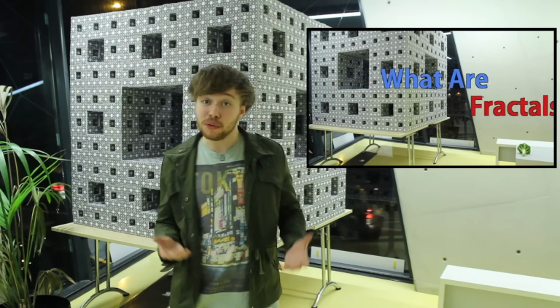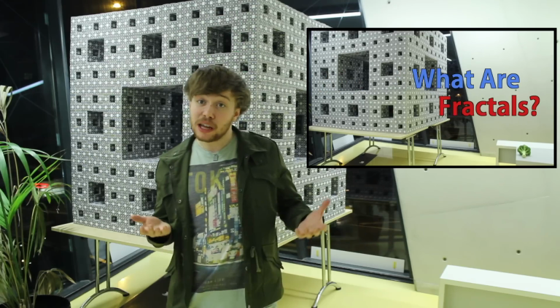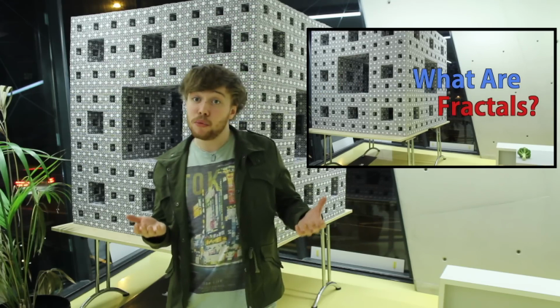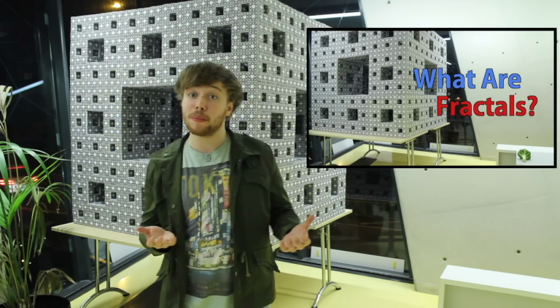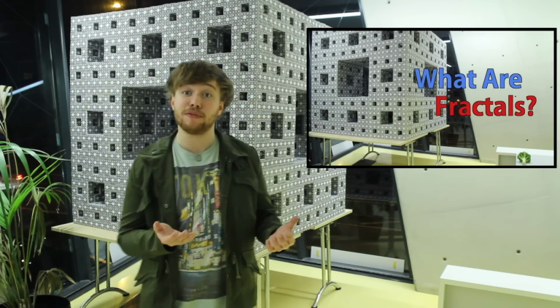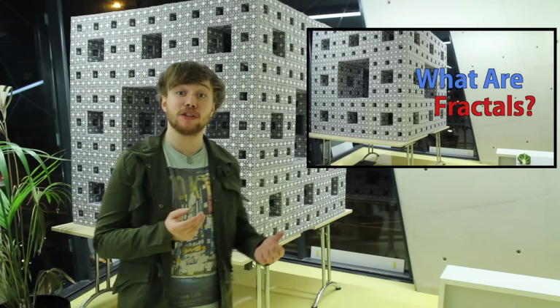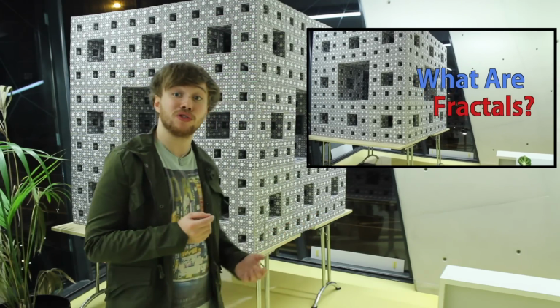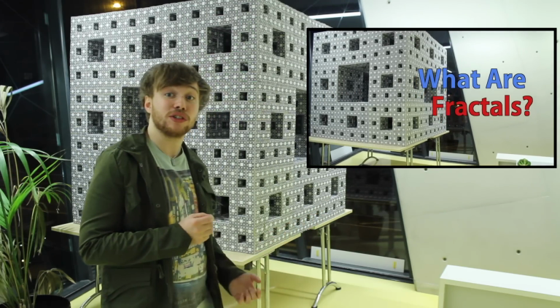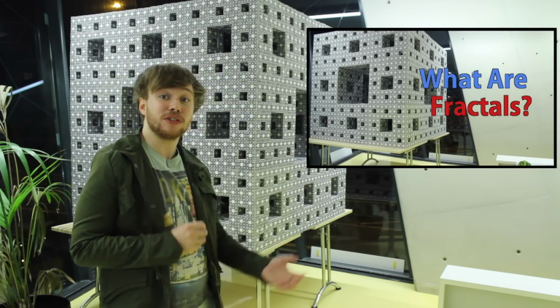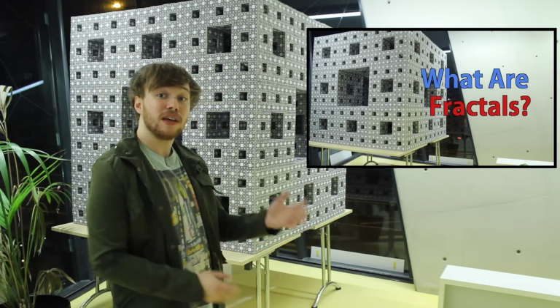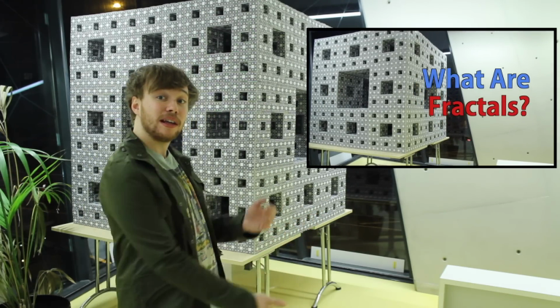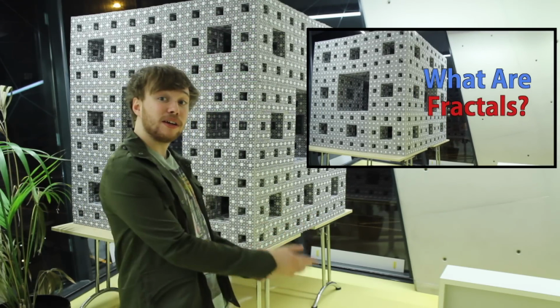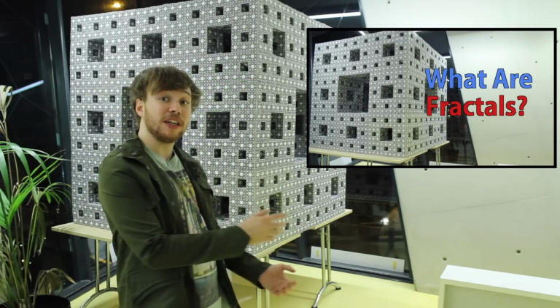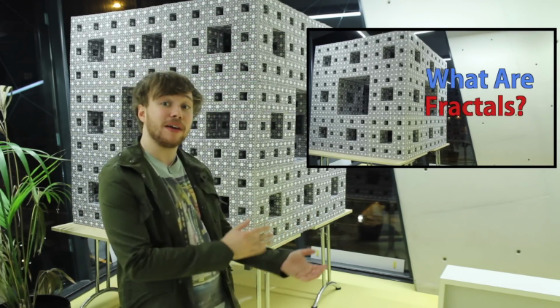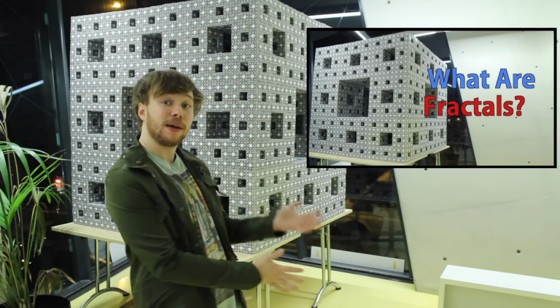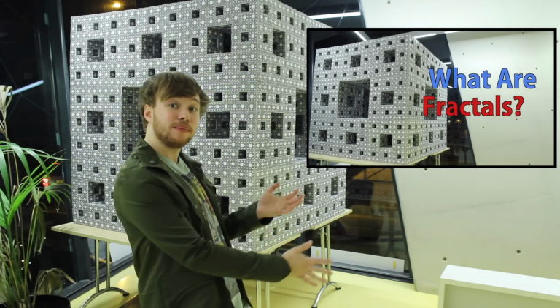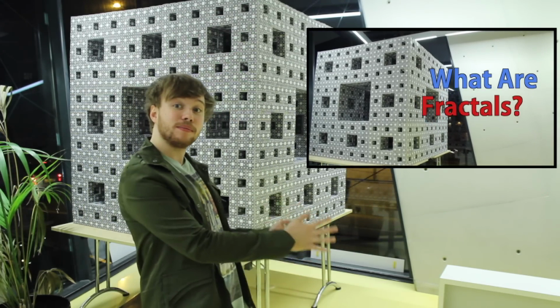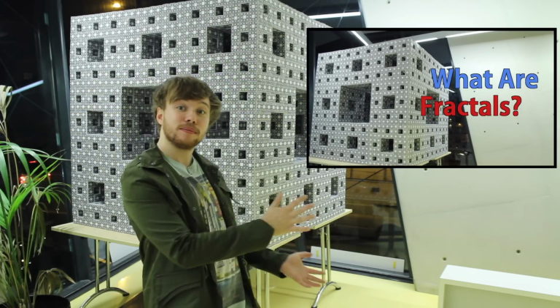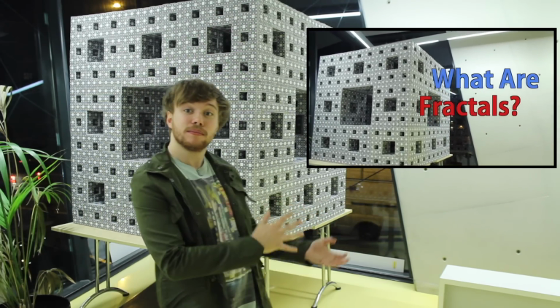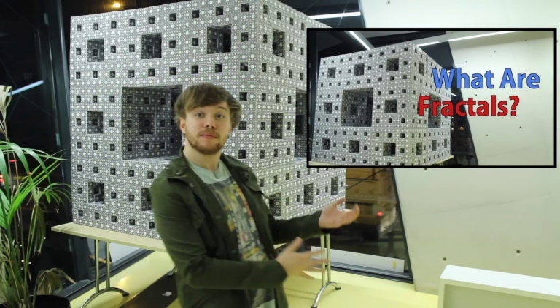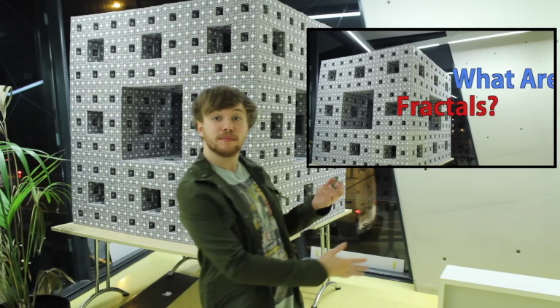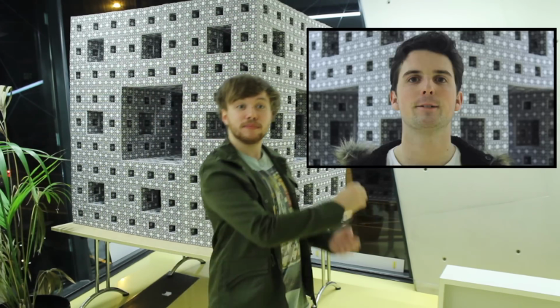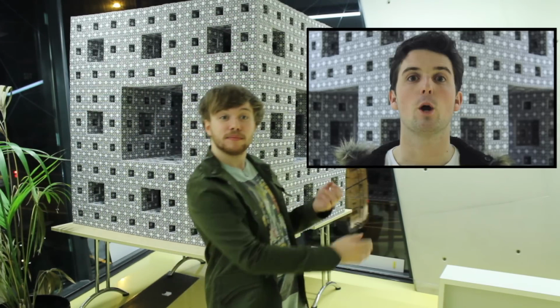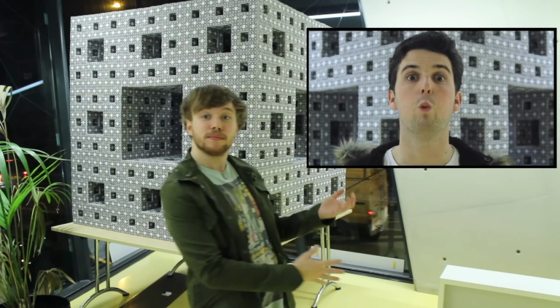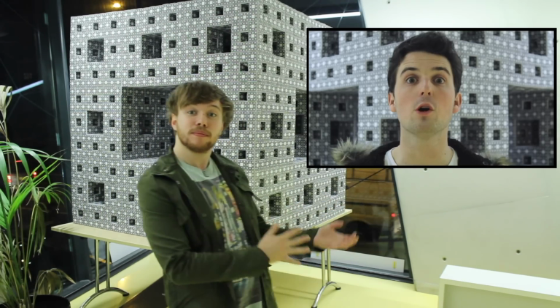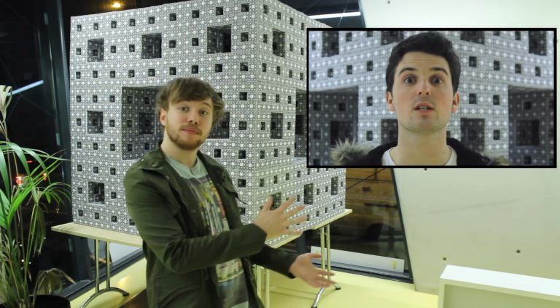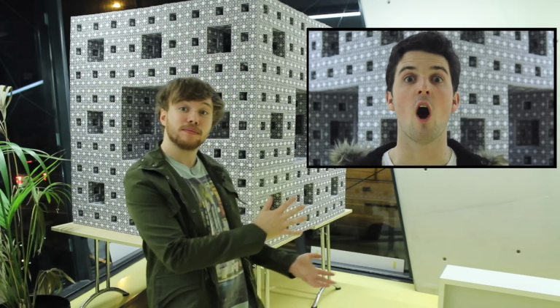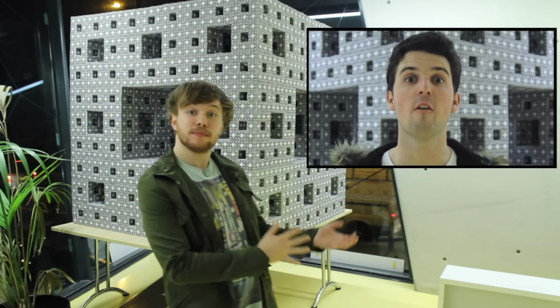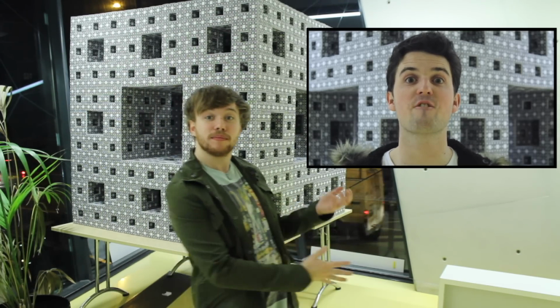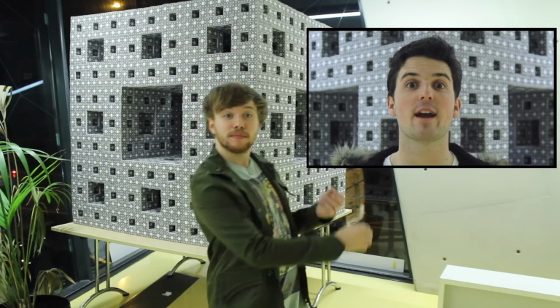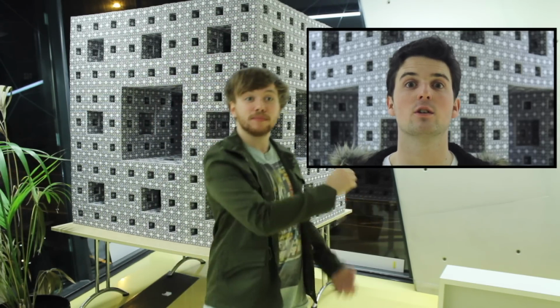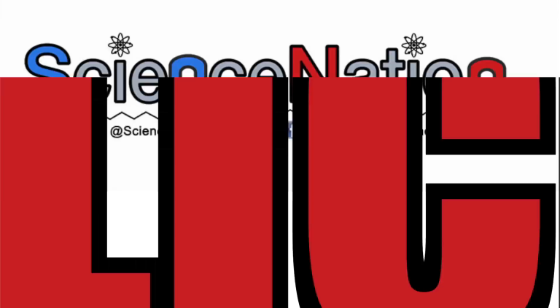If you want to learn more about fractal structures, click on our video here. So what are fractals?